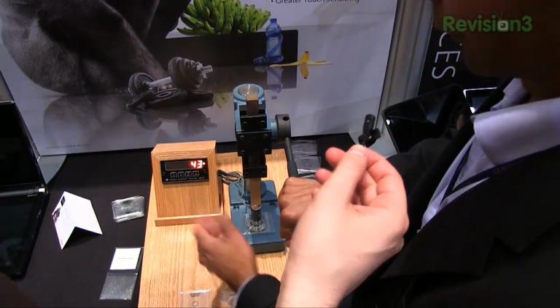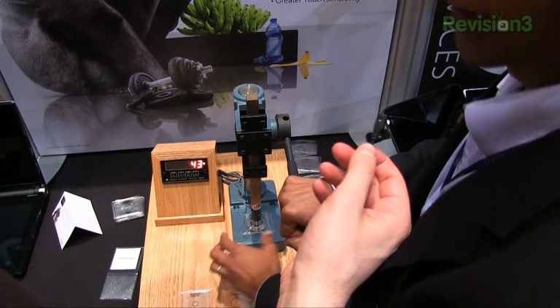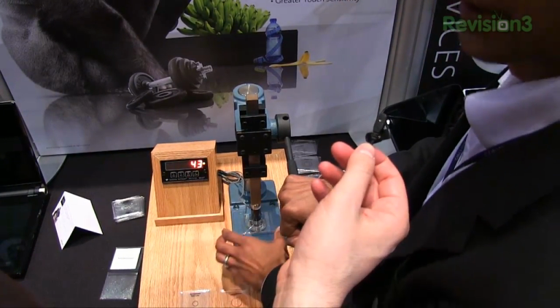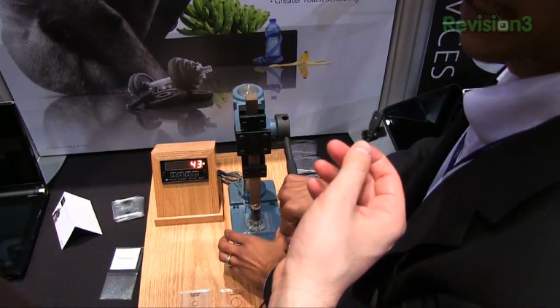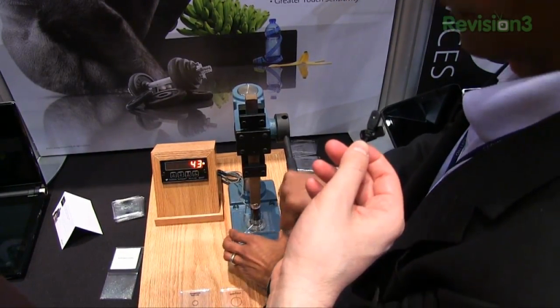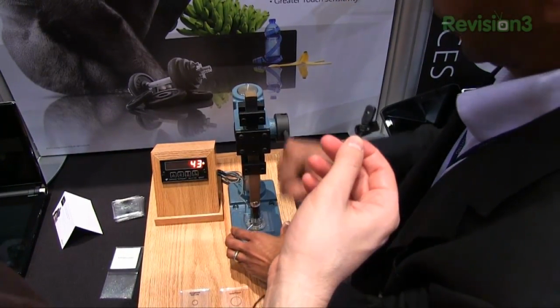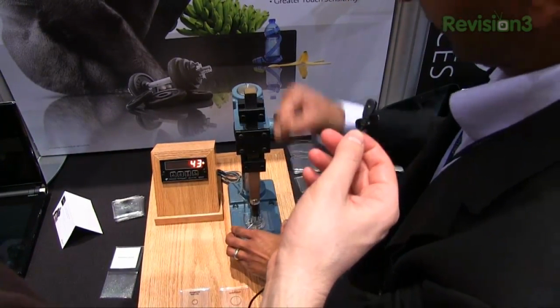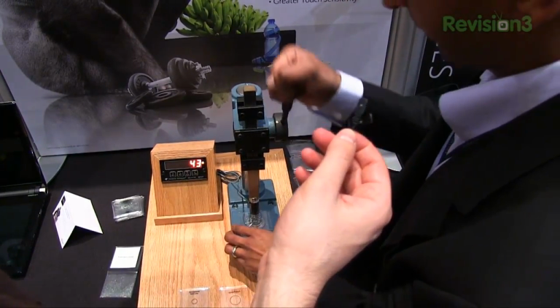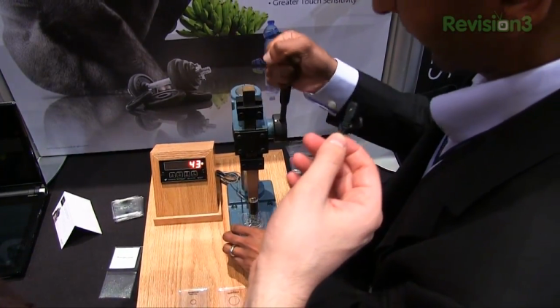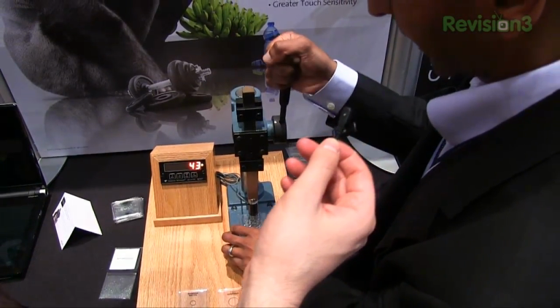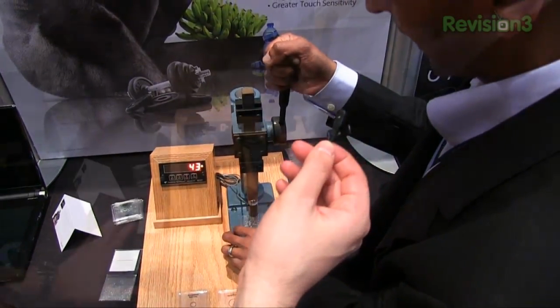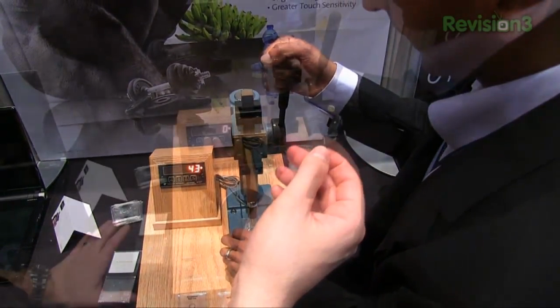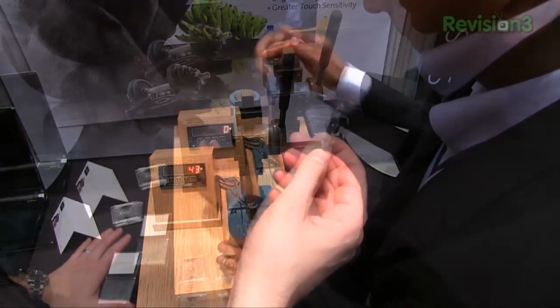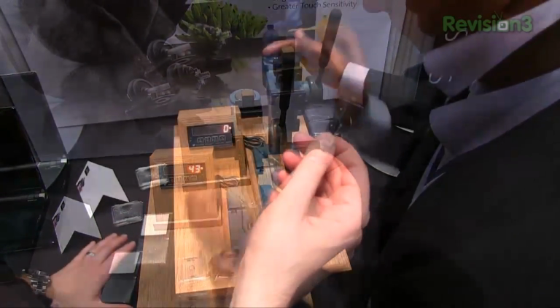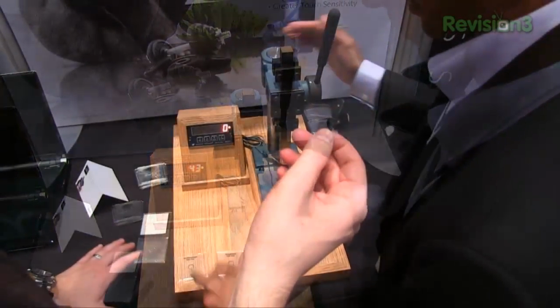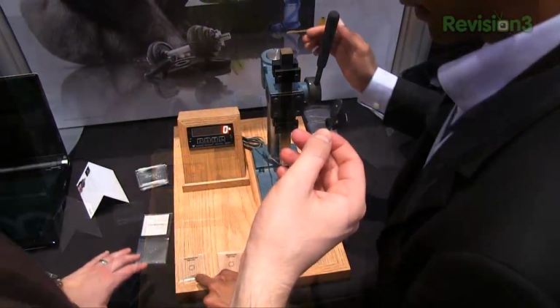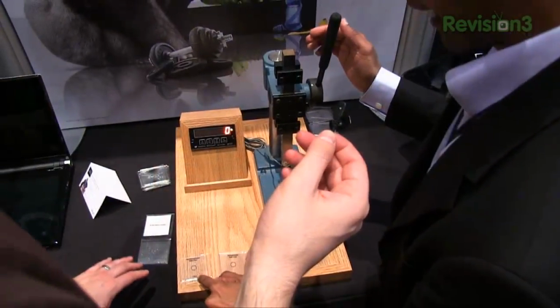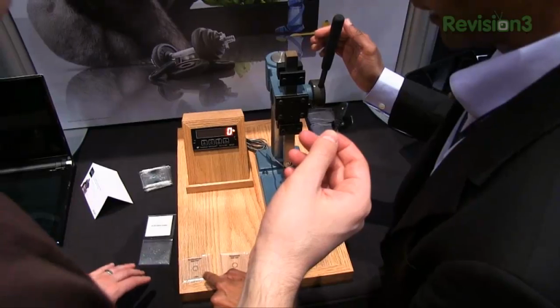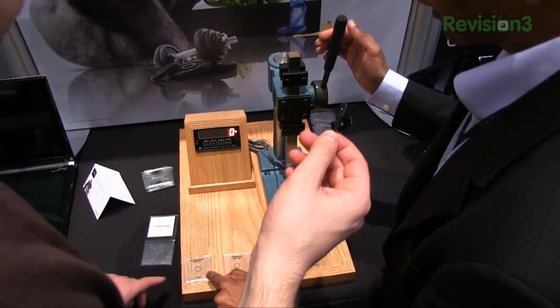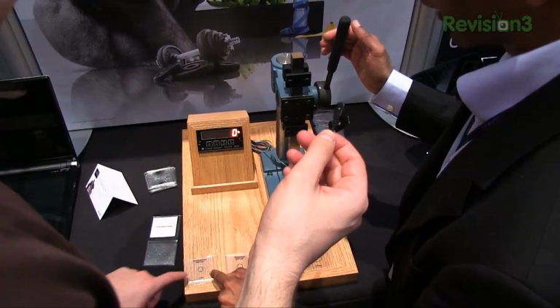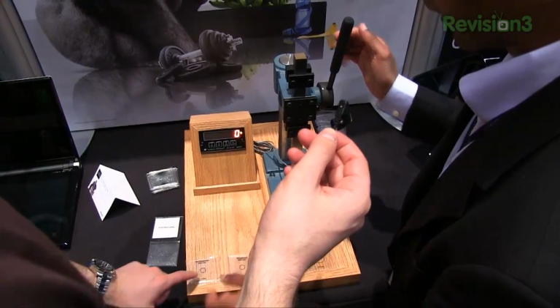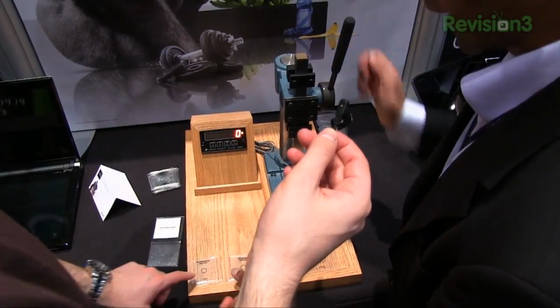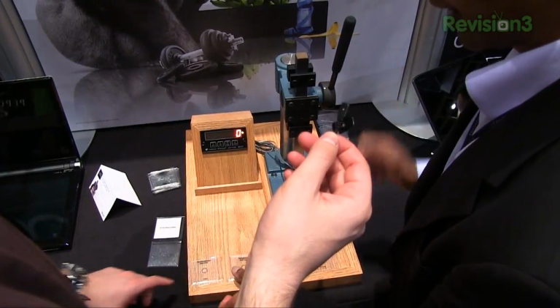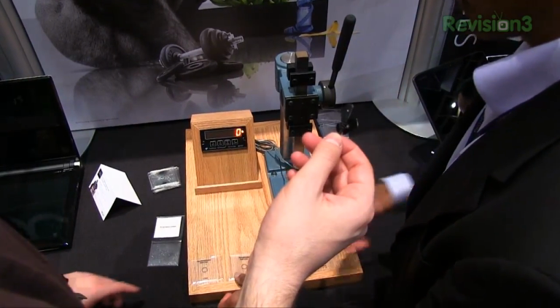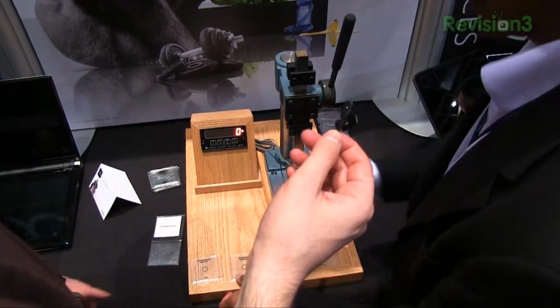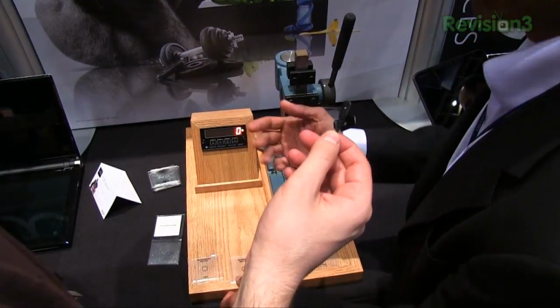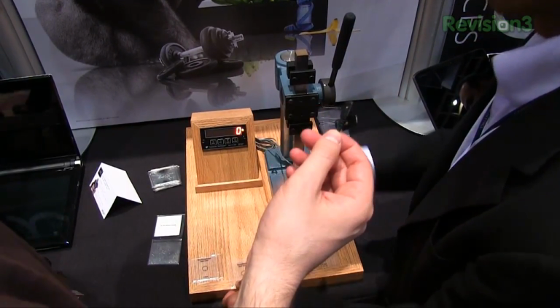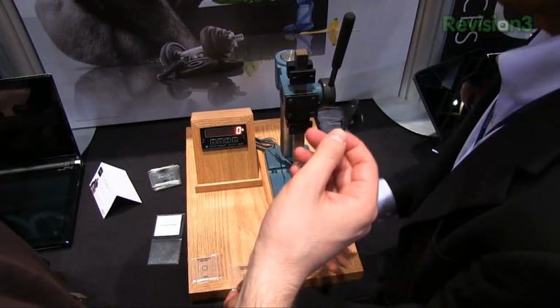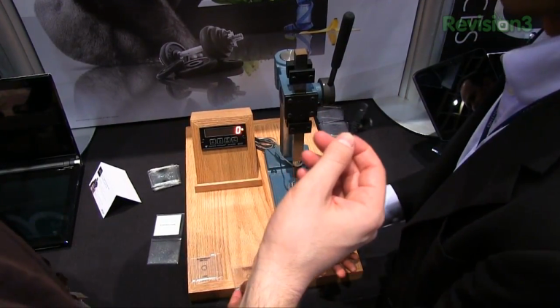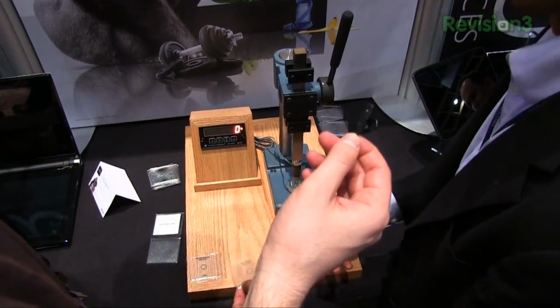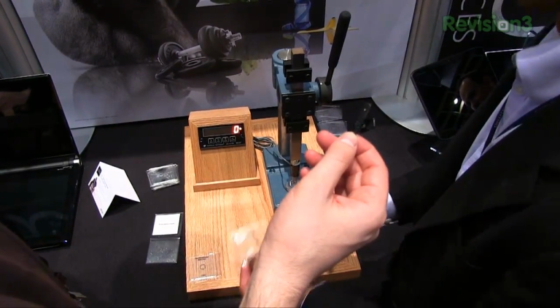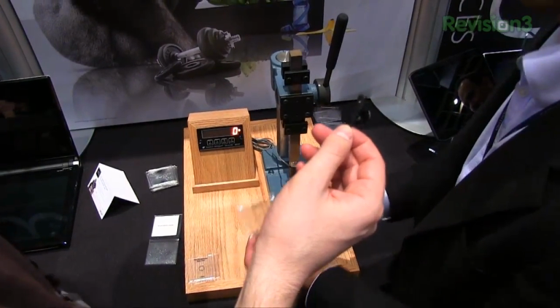43 pounds. This is standard soda lime glass, non-strengthened.